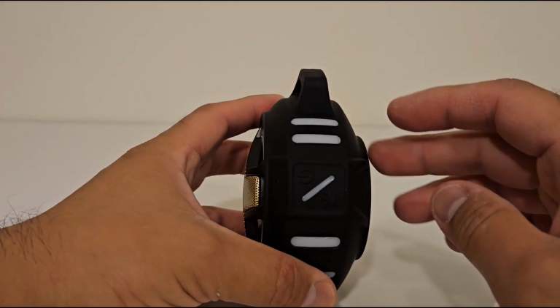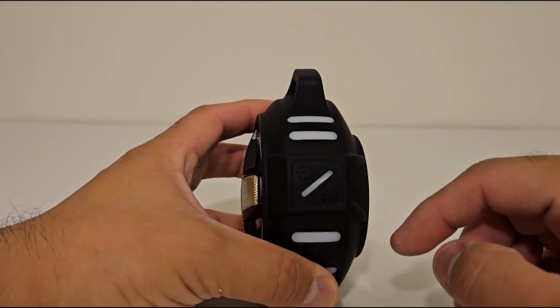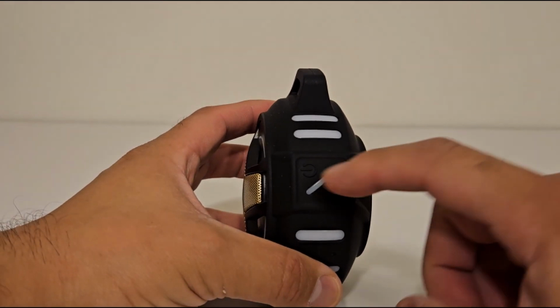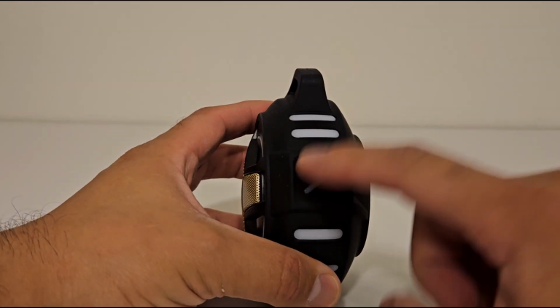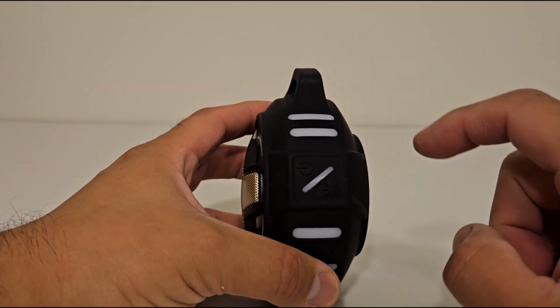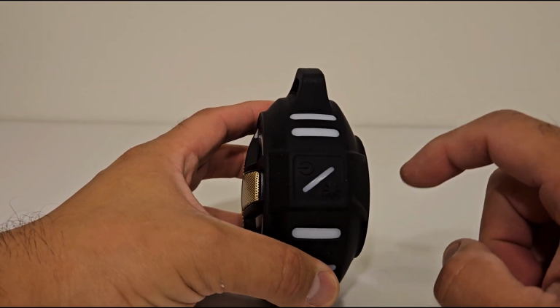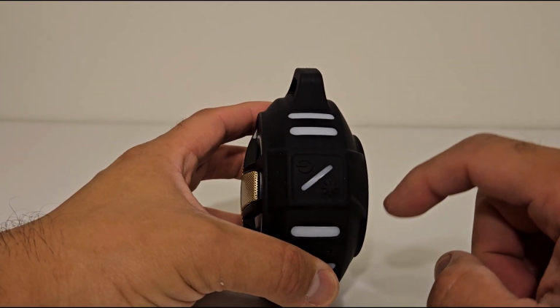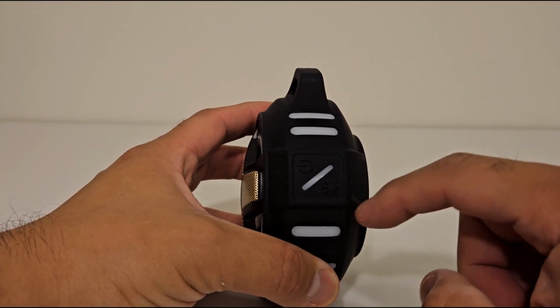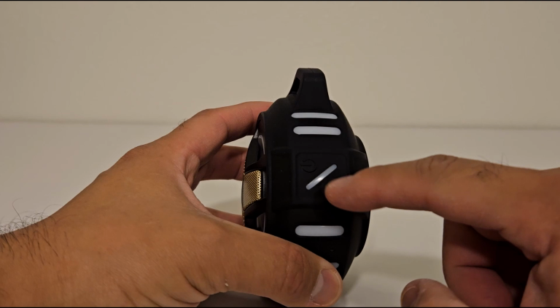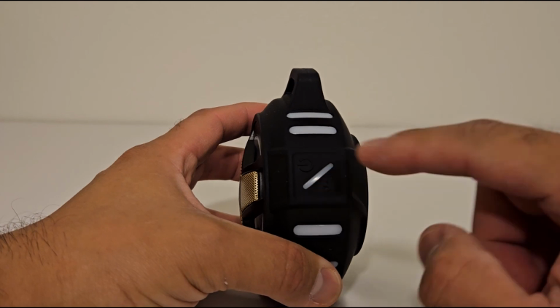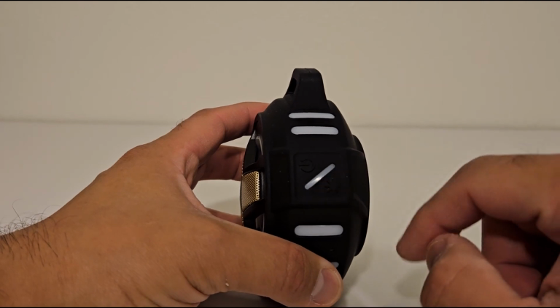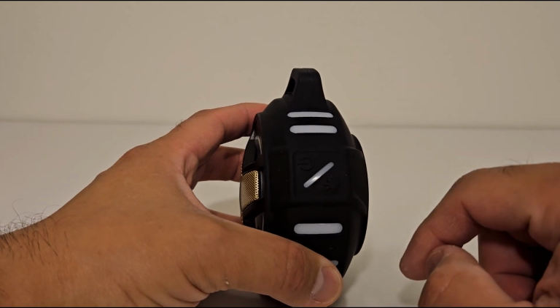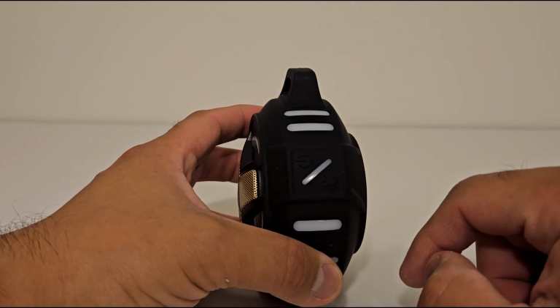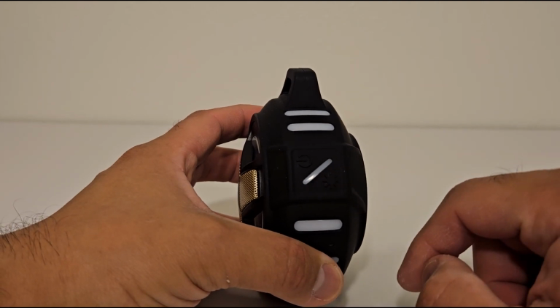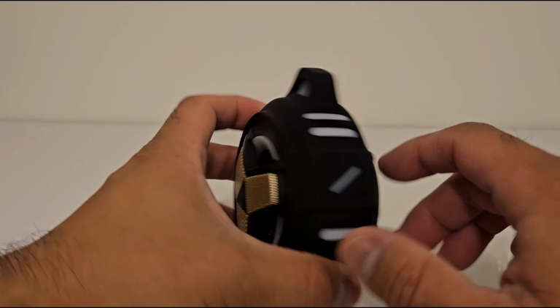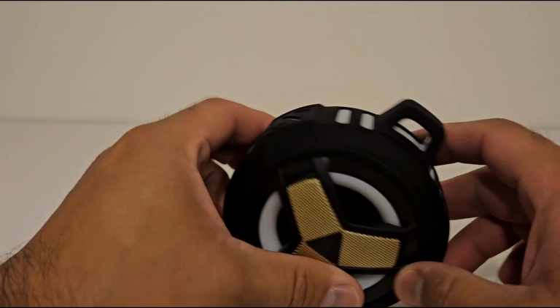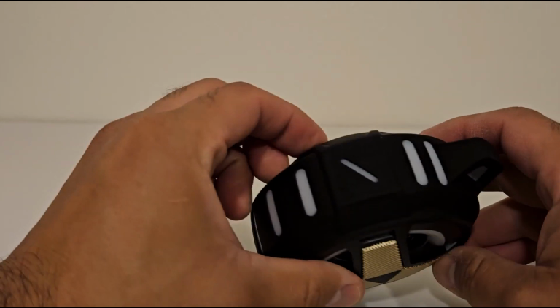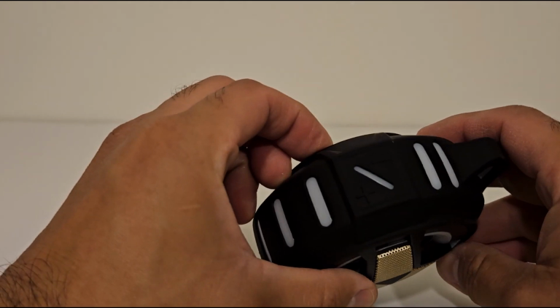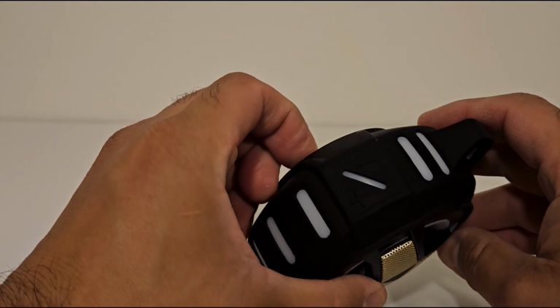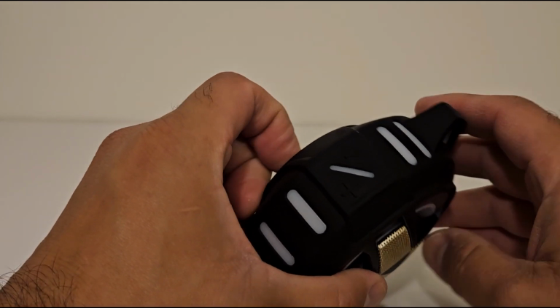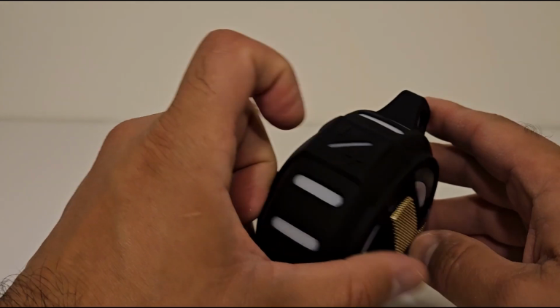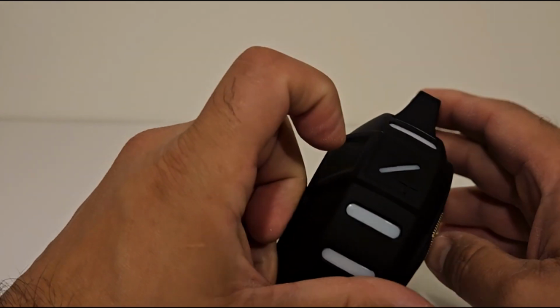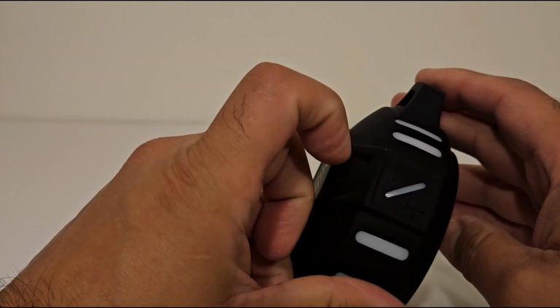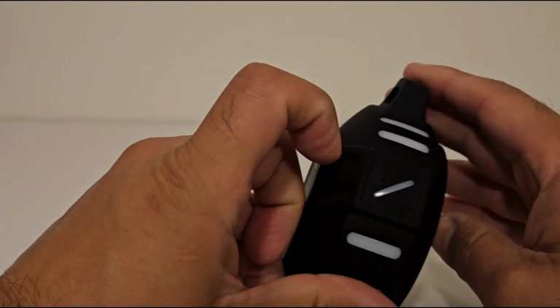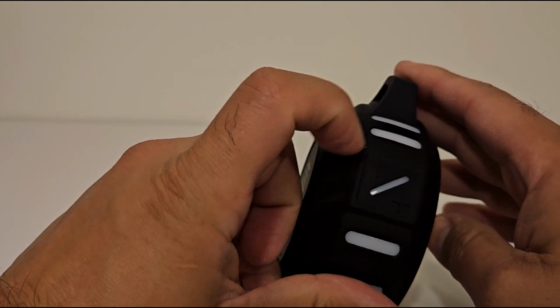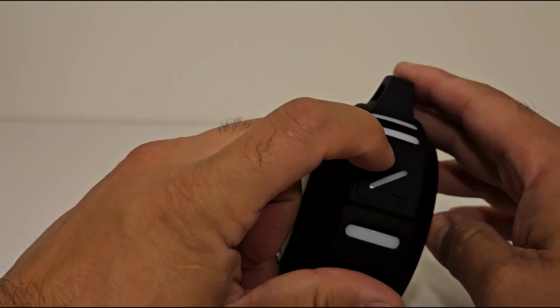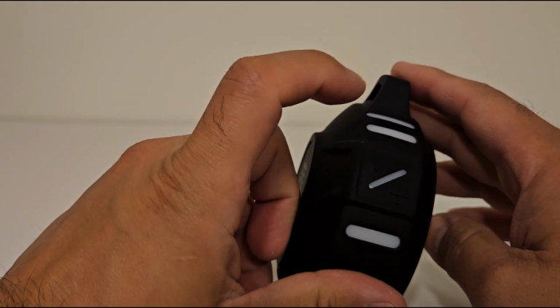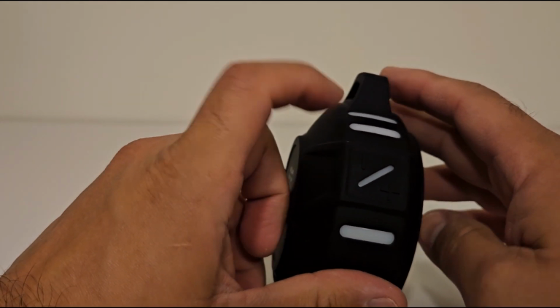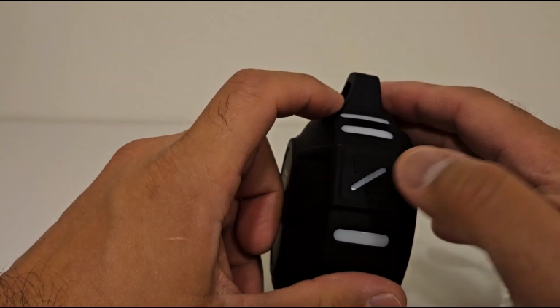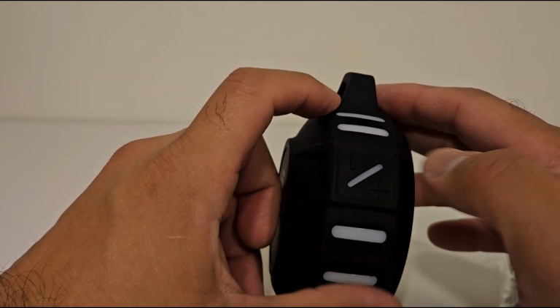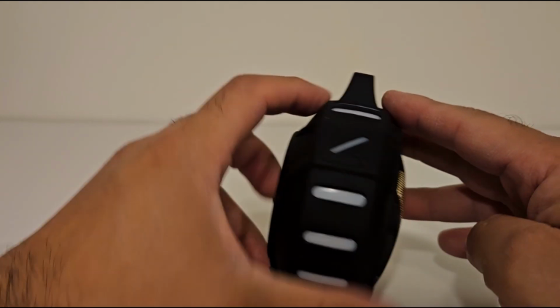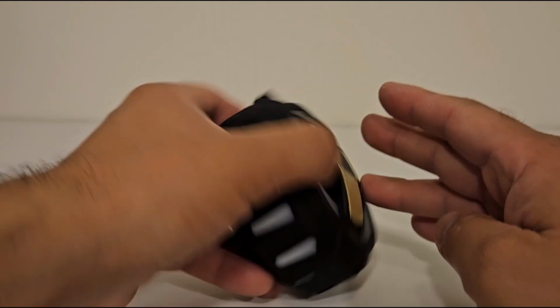Looks like we got the power button and maybe a color change button. Volume down, volume up.